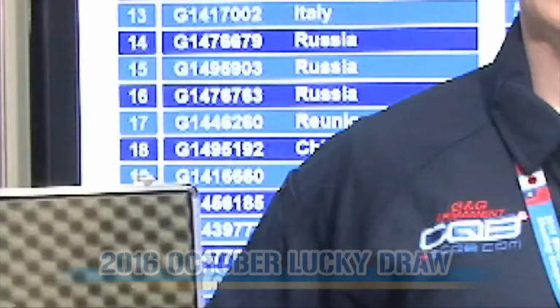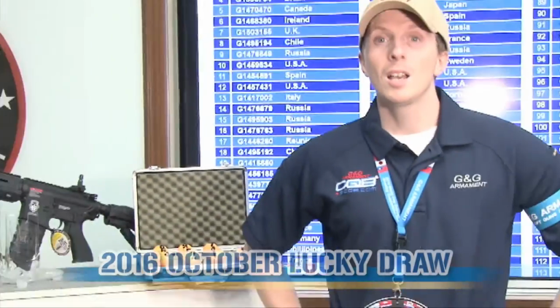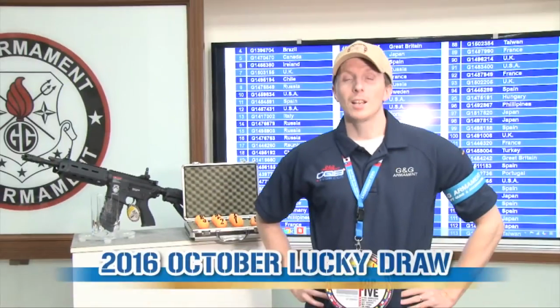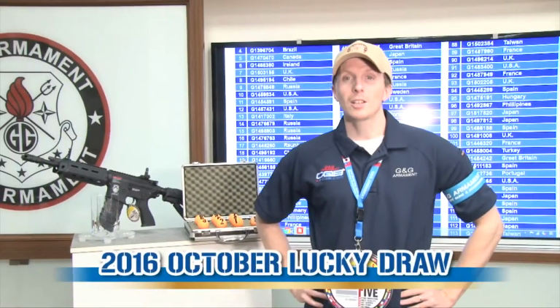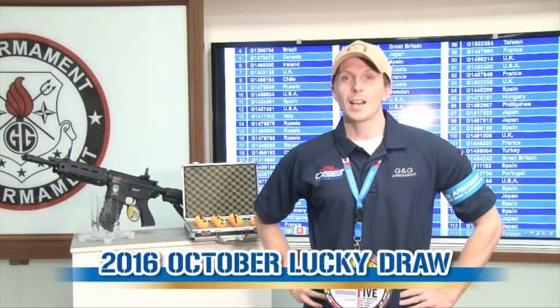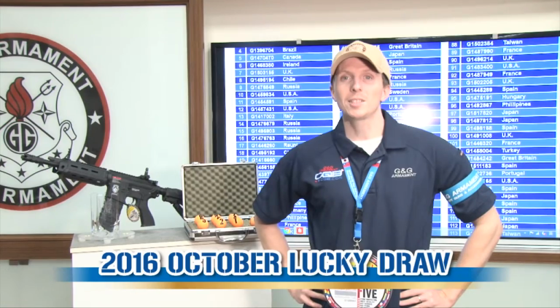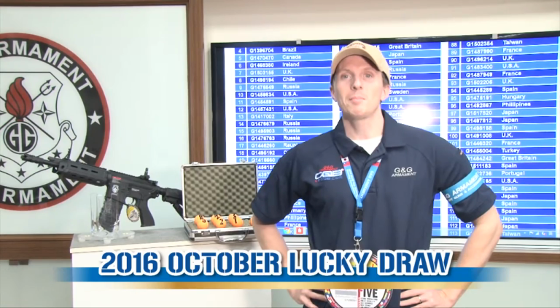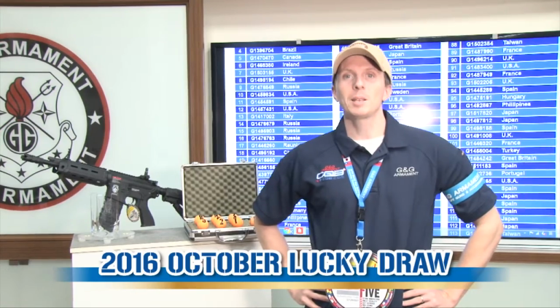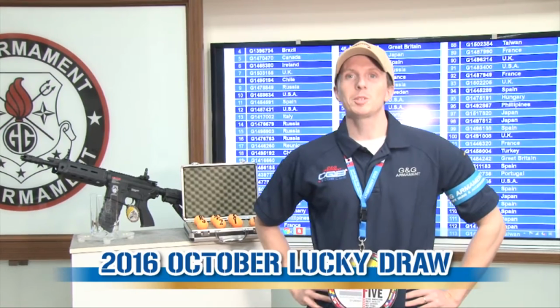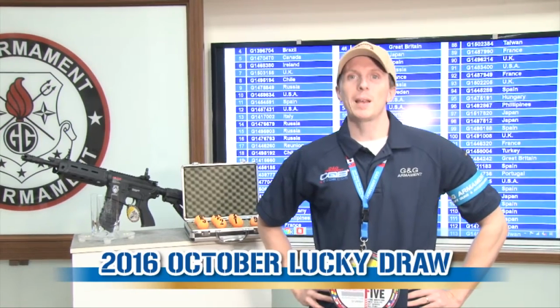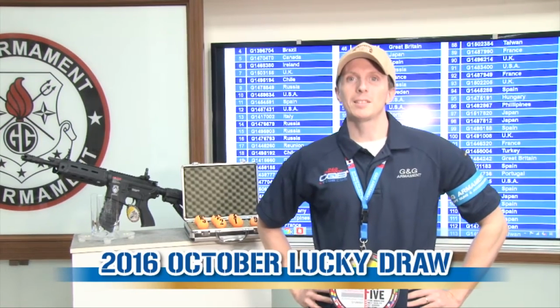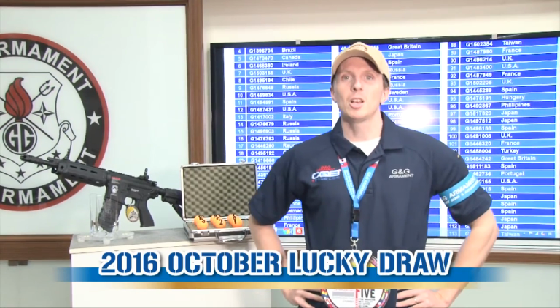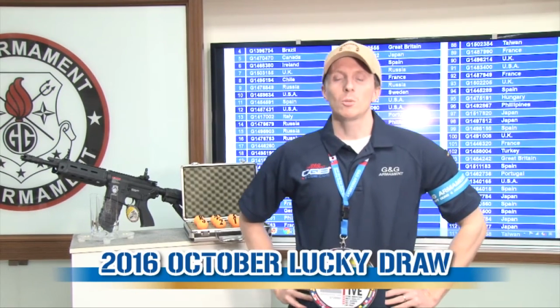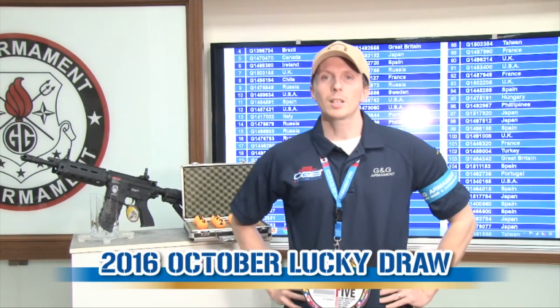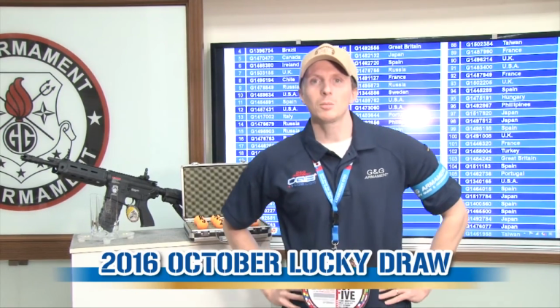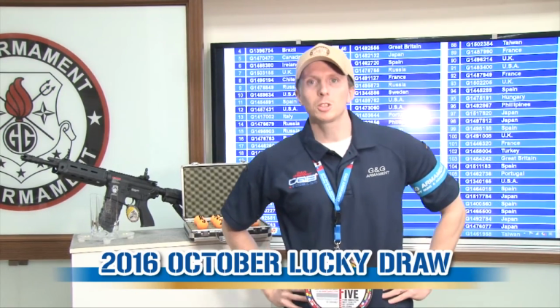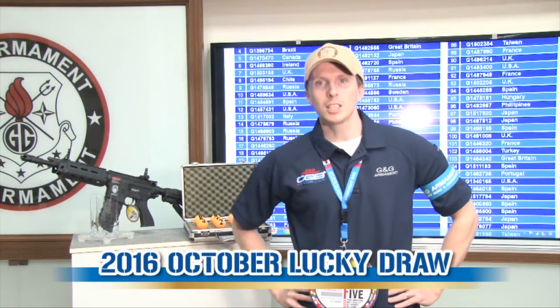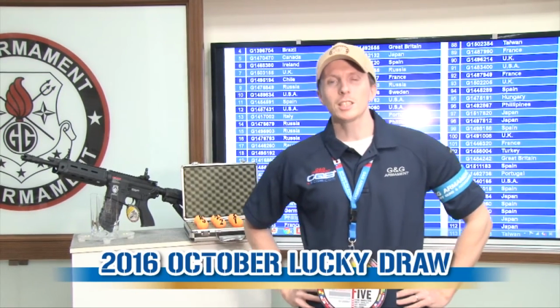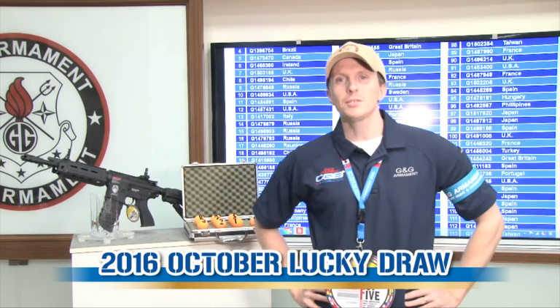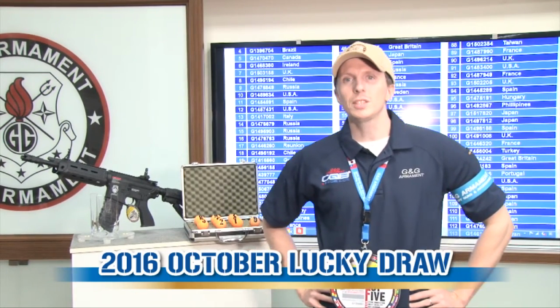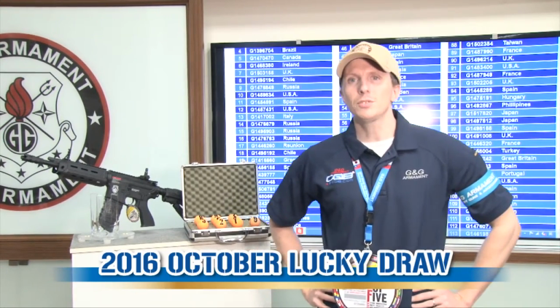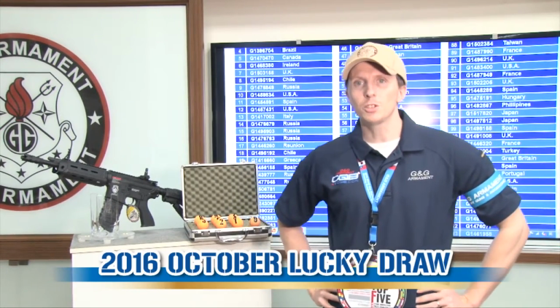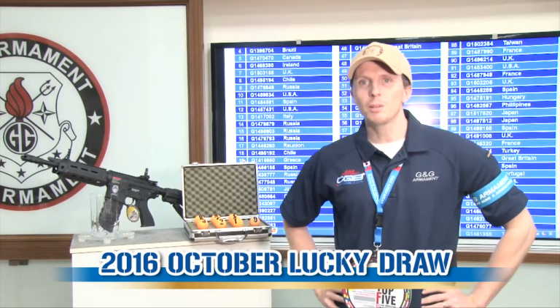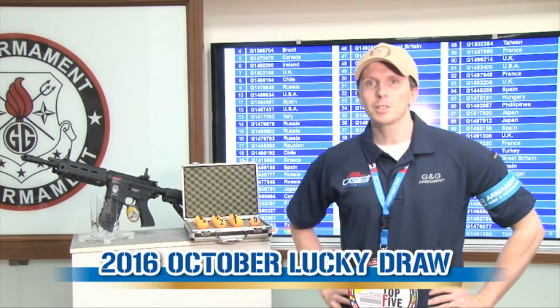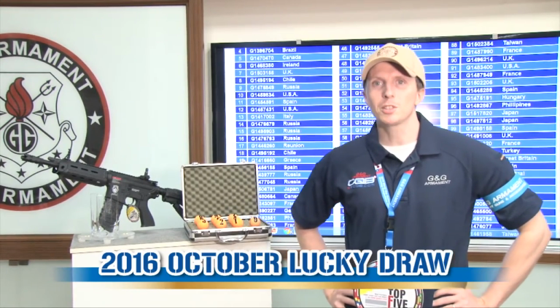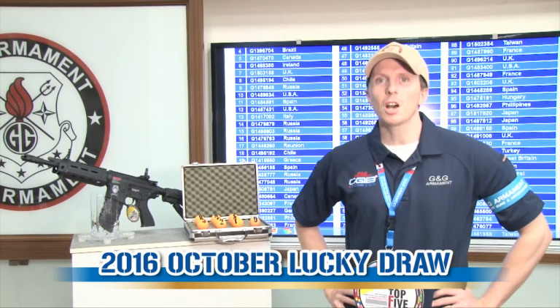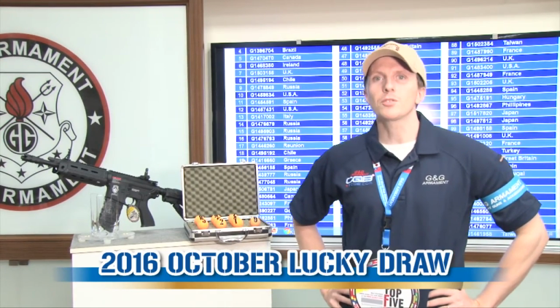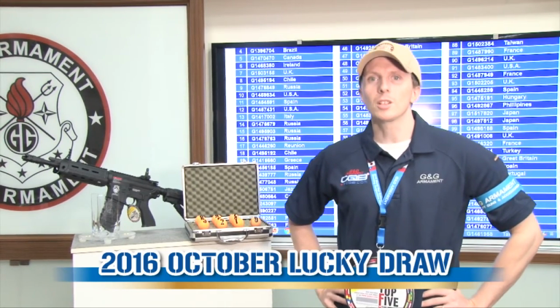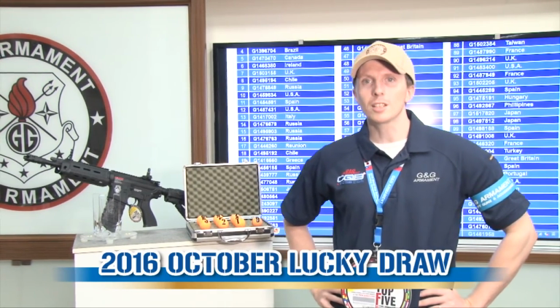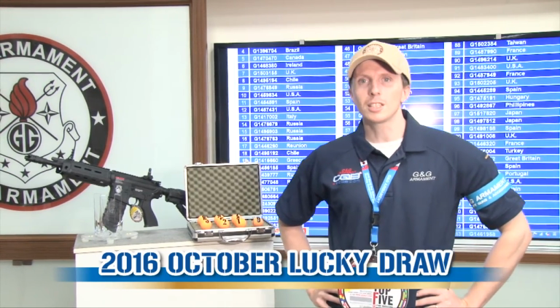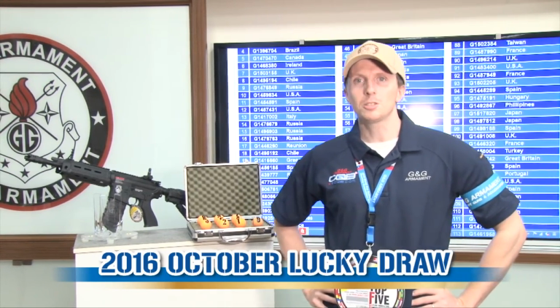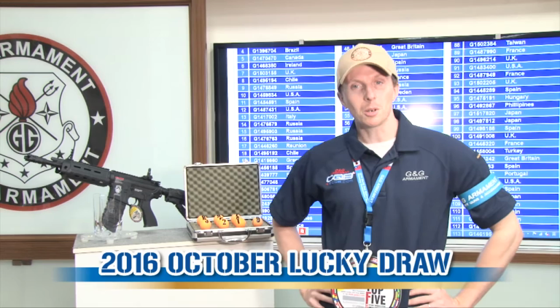Hello guys, my name is Ben. Welcome to G&G TV for a new episode of the Lucky Draw.